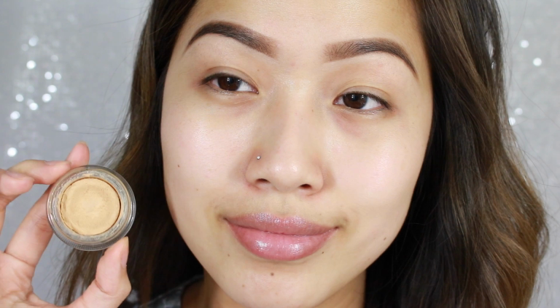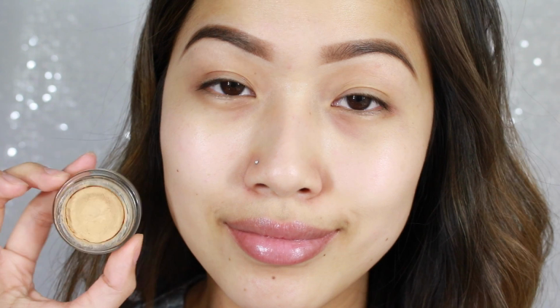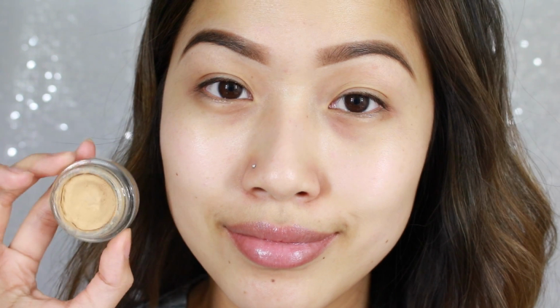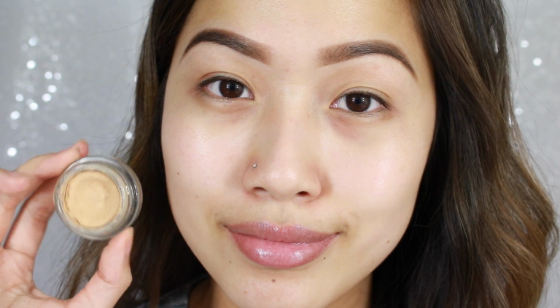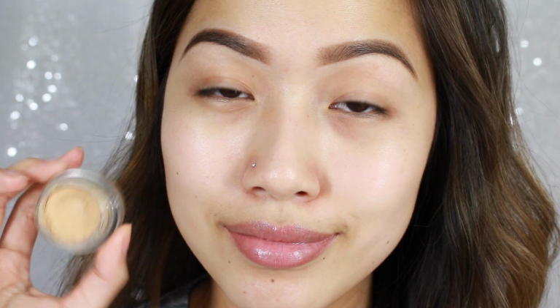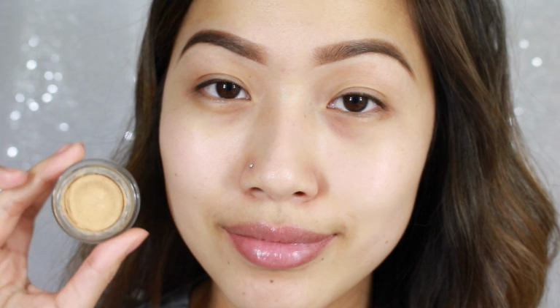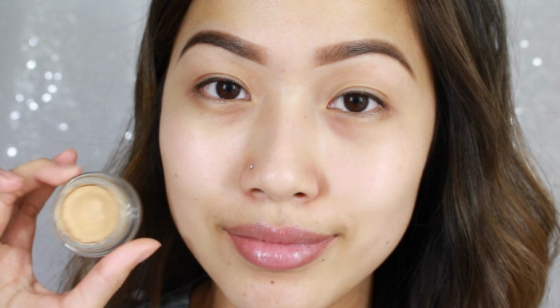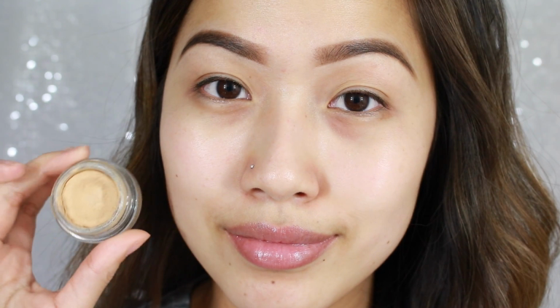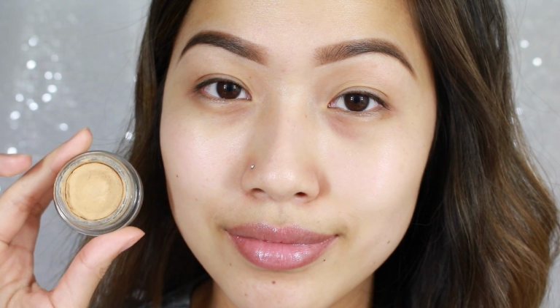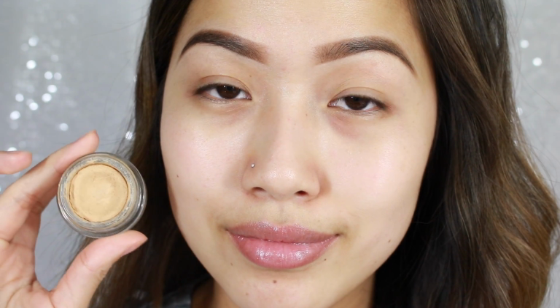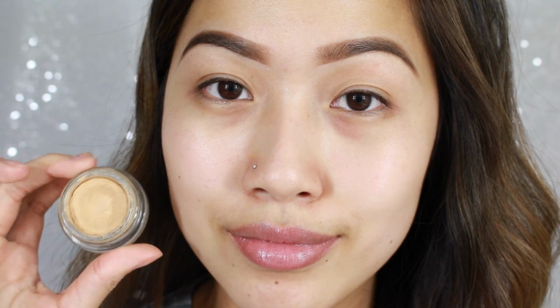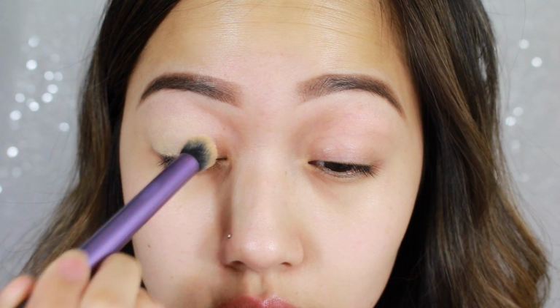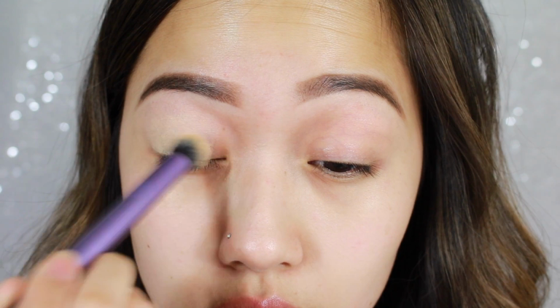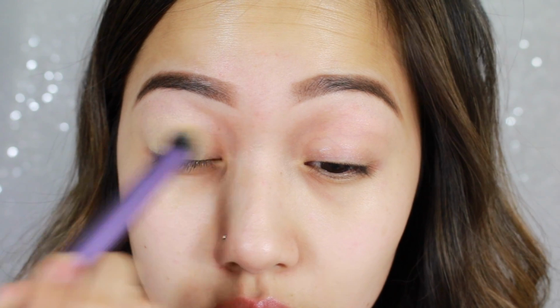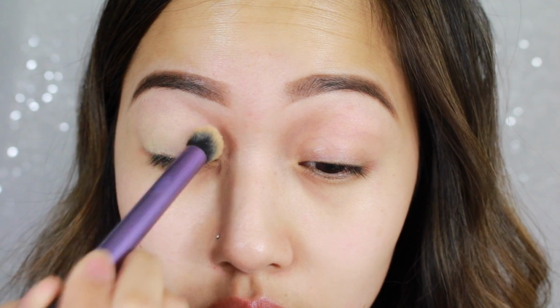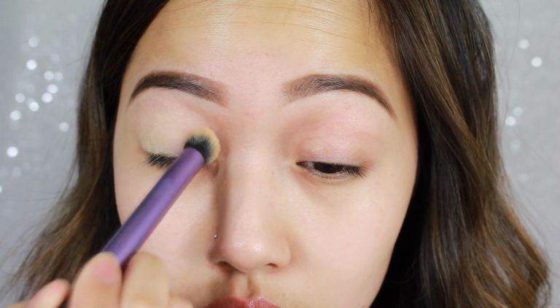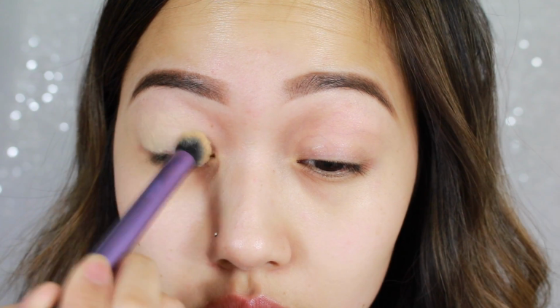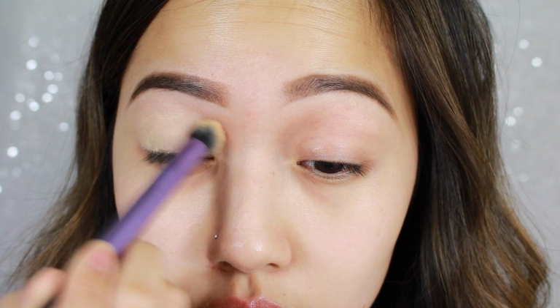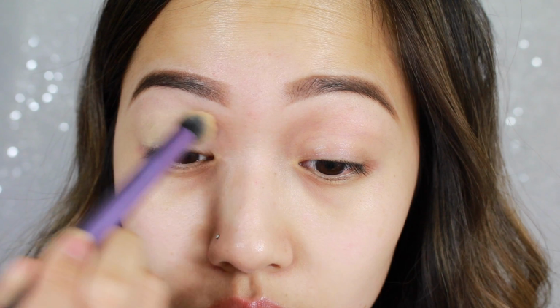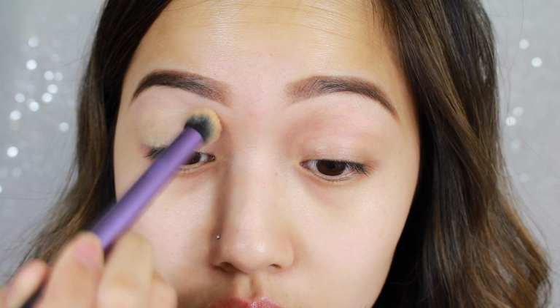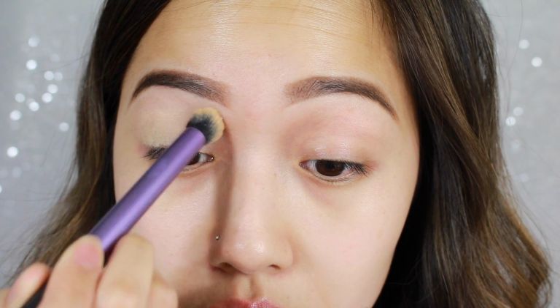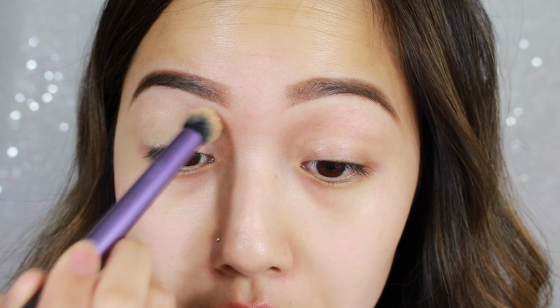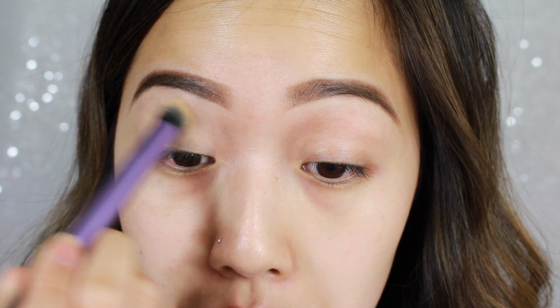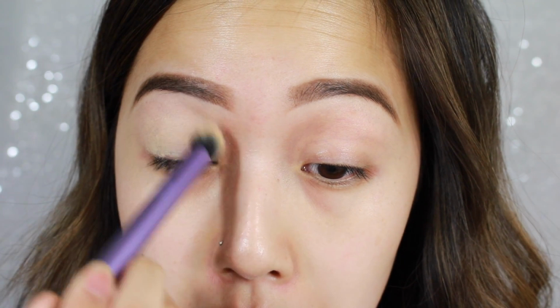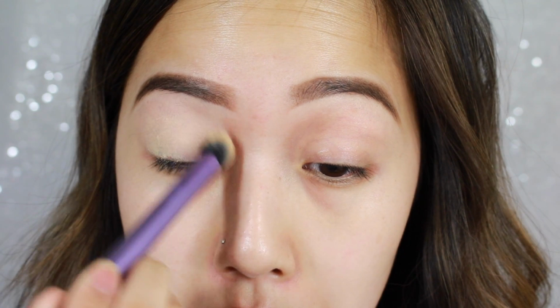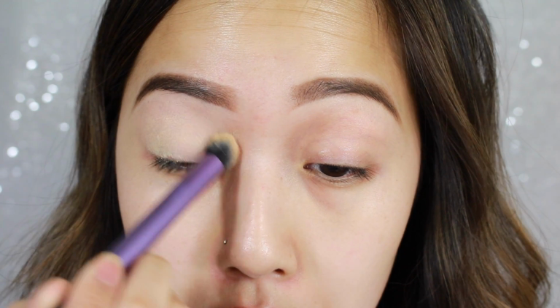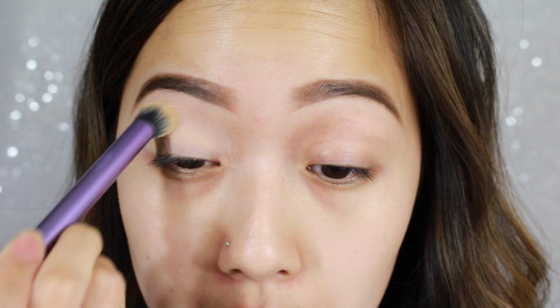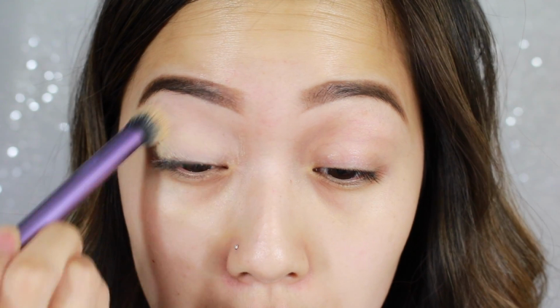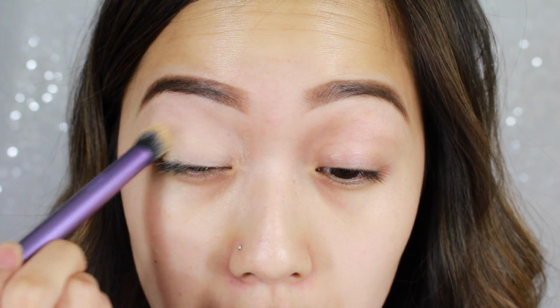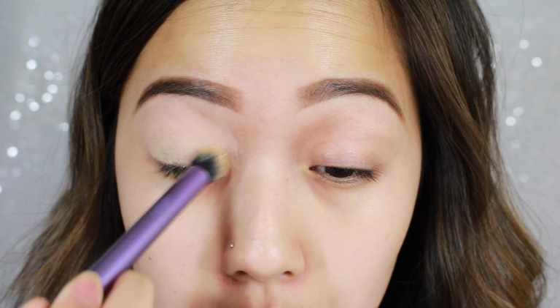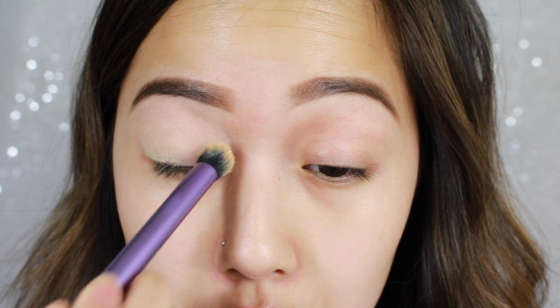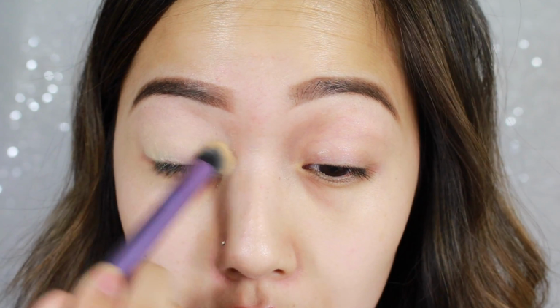Hey guys! Welcome back for another video. So first thing I'm doing is priming my eyes, as always, with my MAC Soft Ochre Paint Pot.